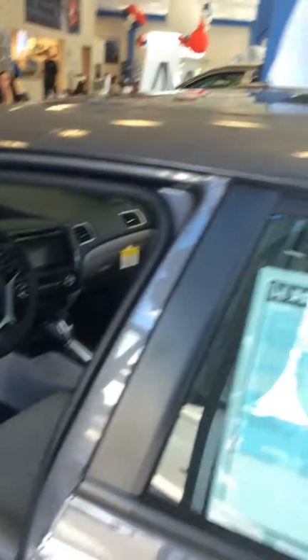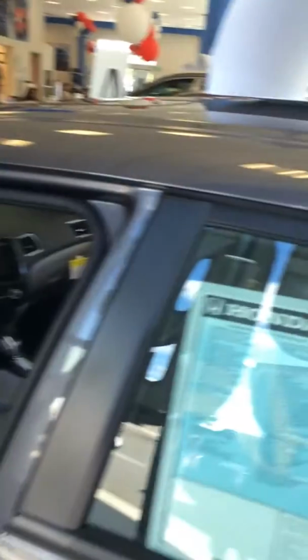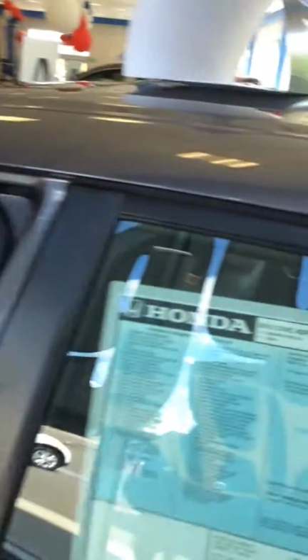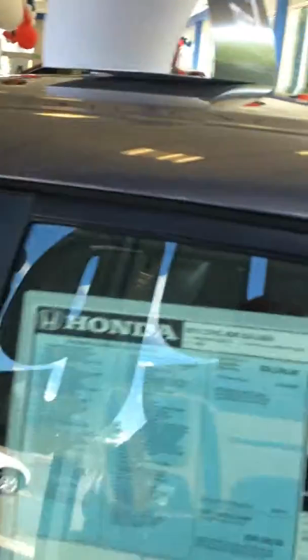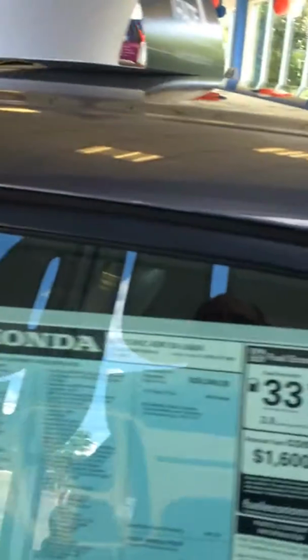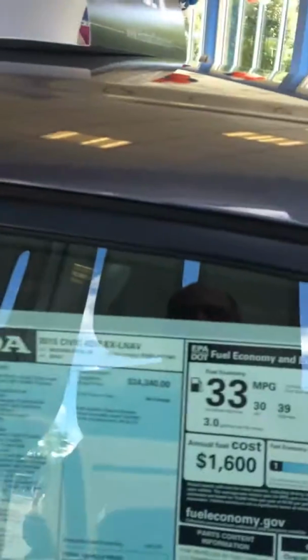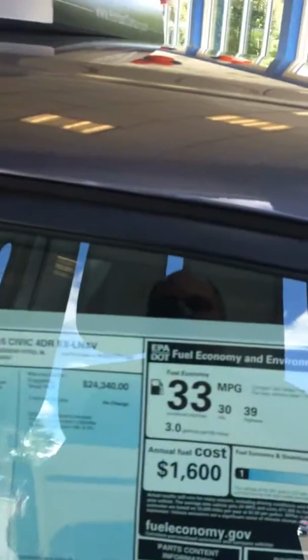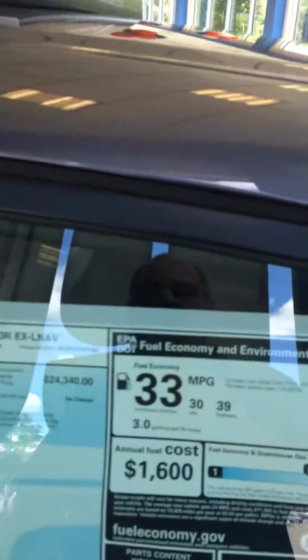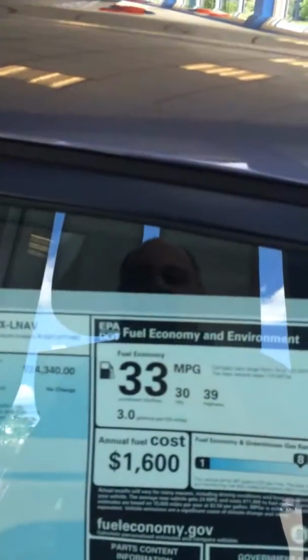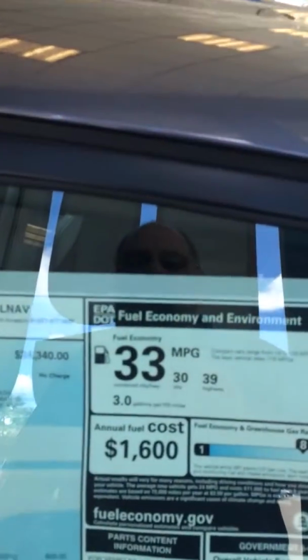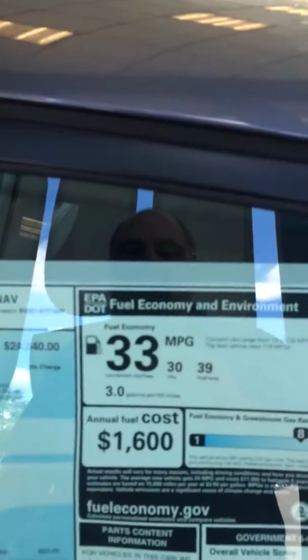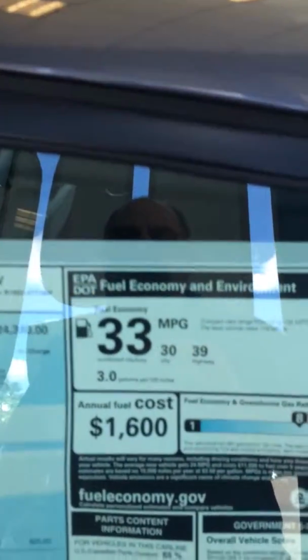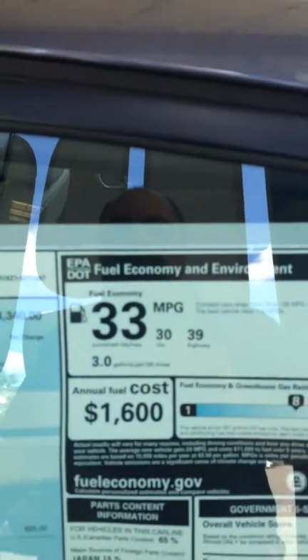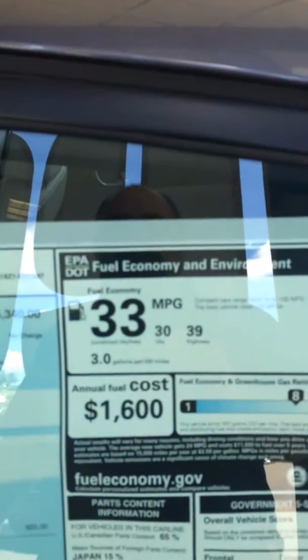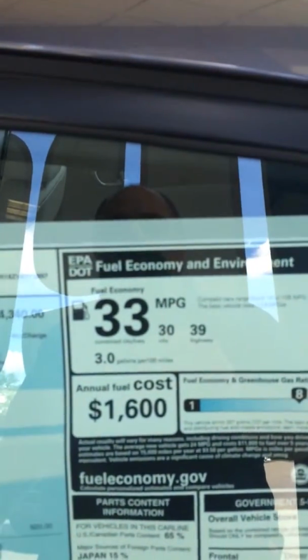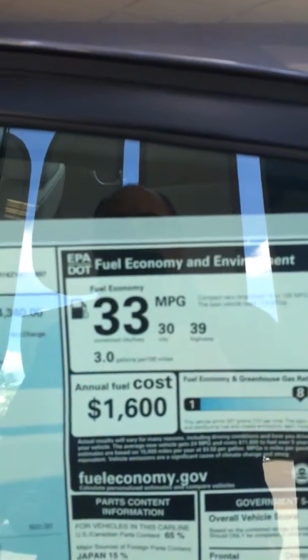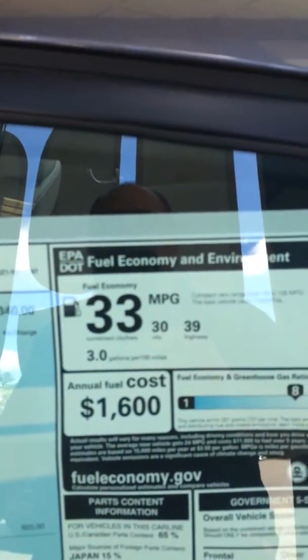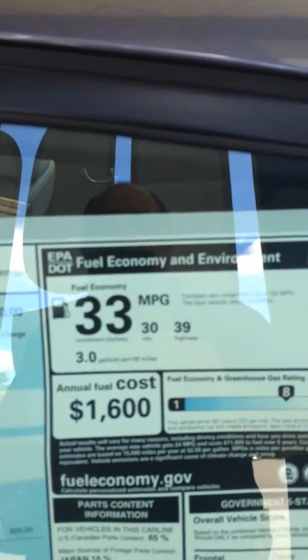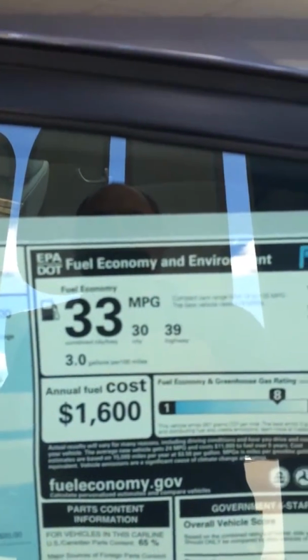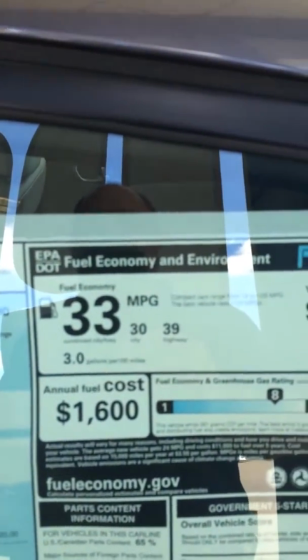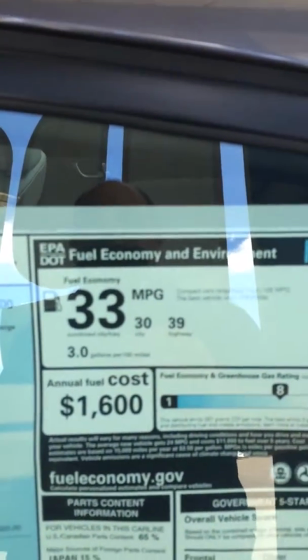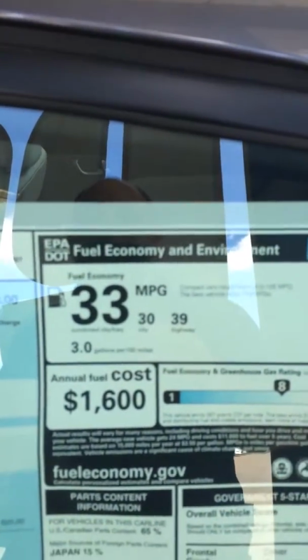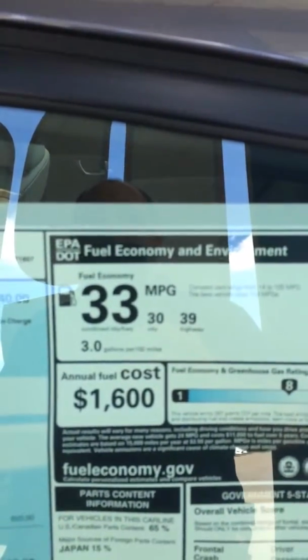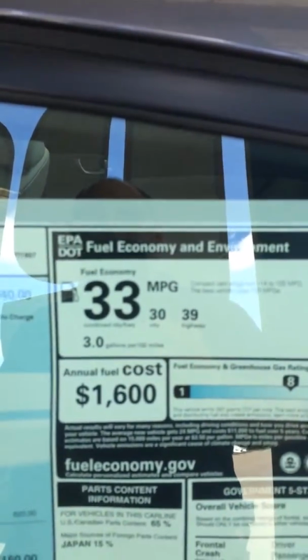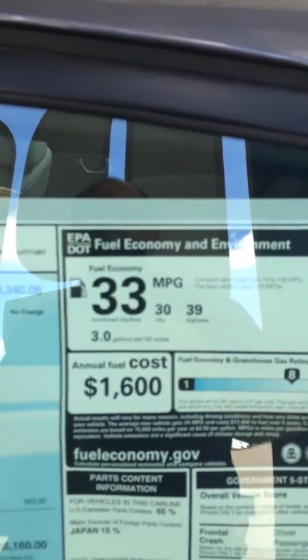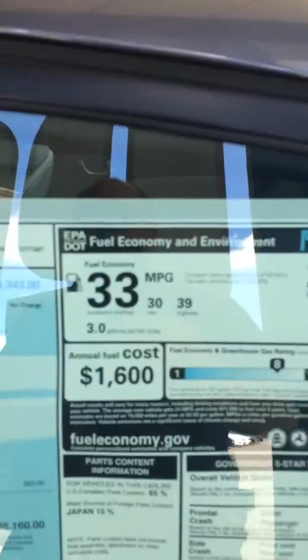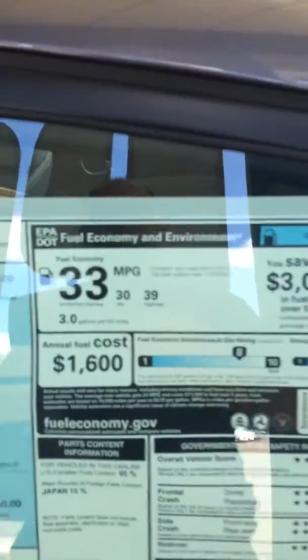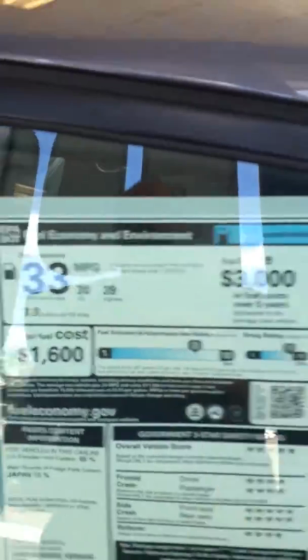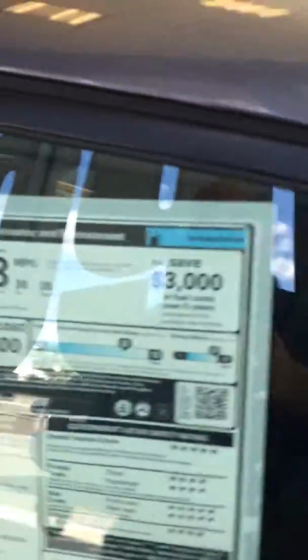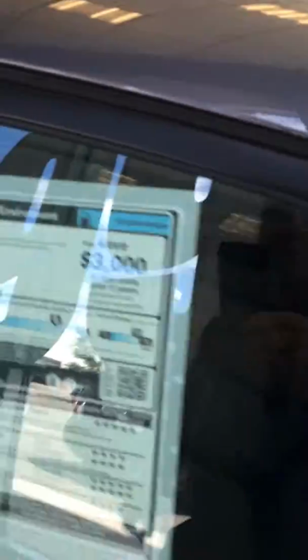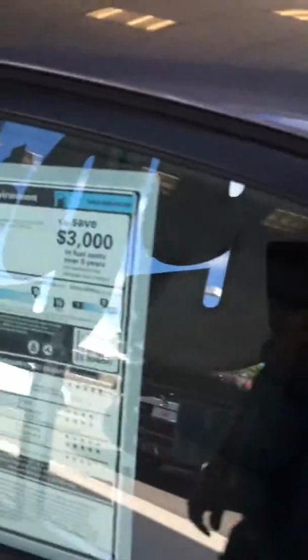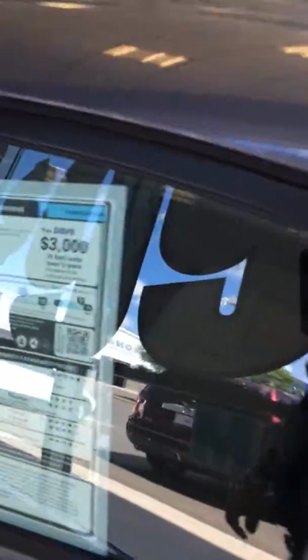And you have great gas mileage with the Civics, of course — 30 in town, 39 highway, for an average of 33.